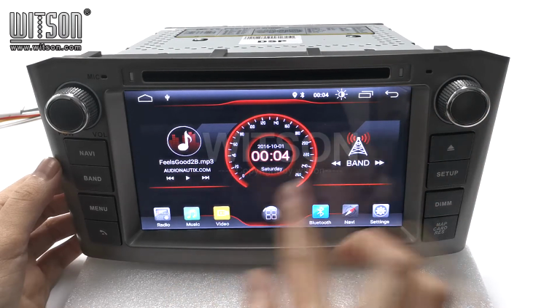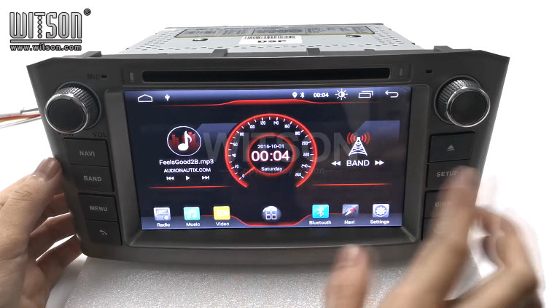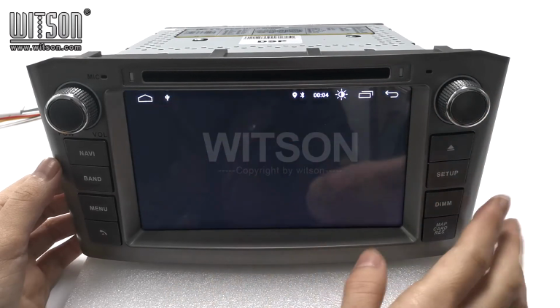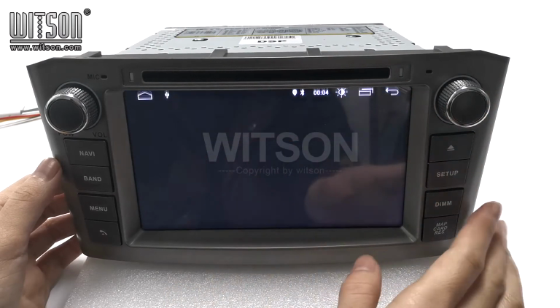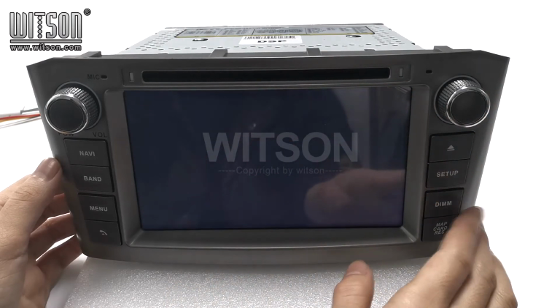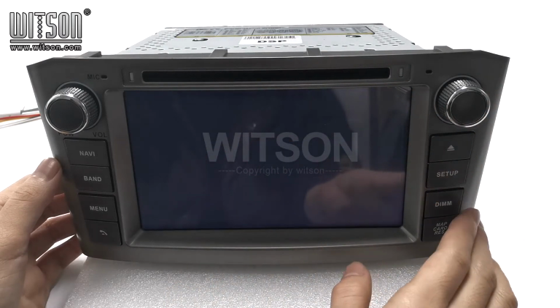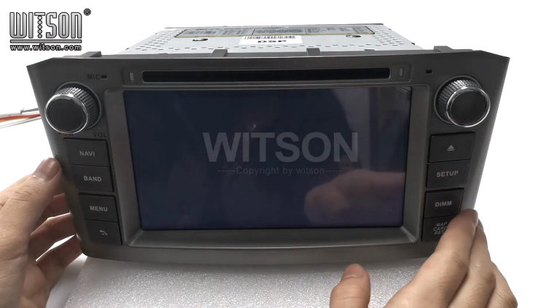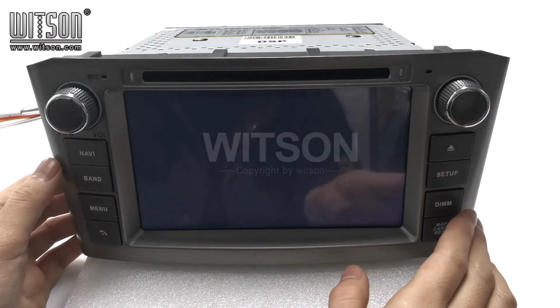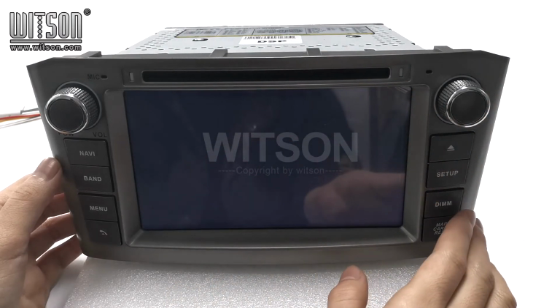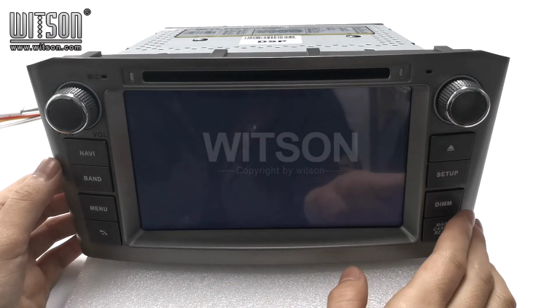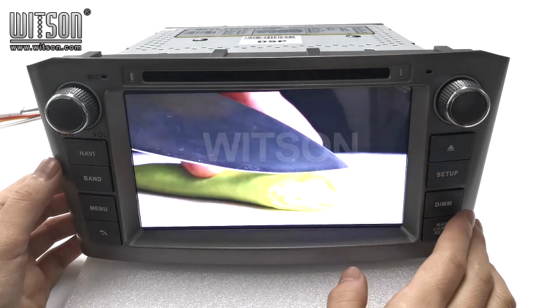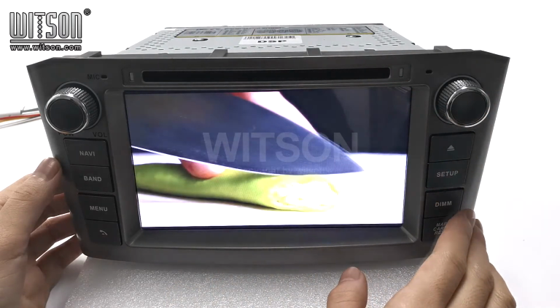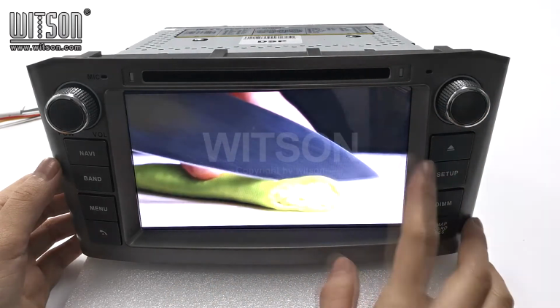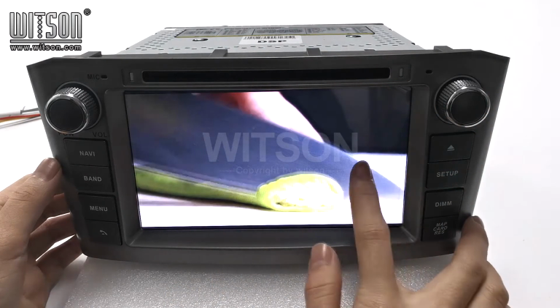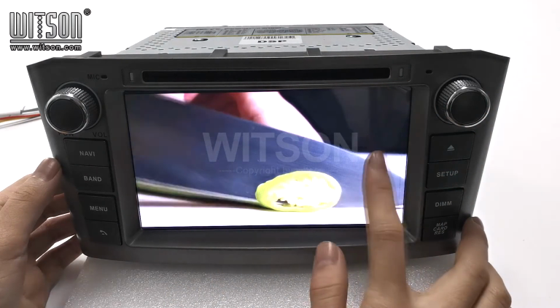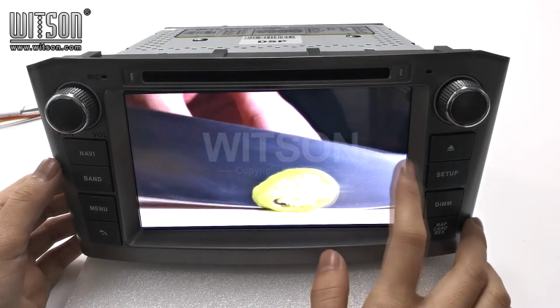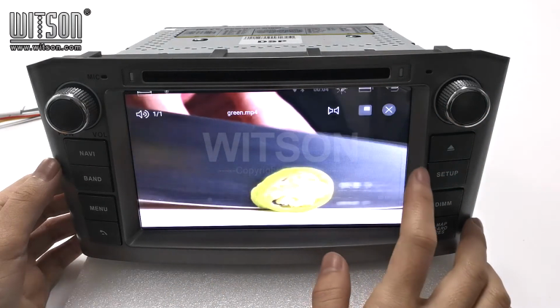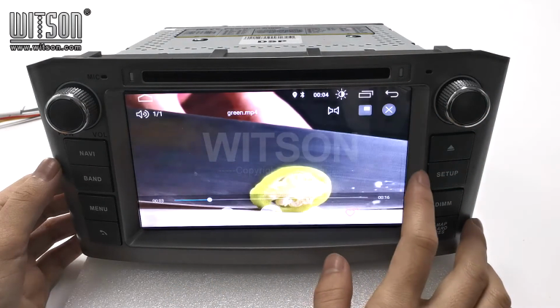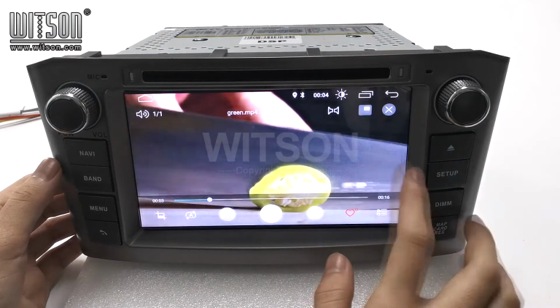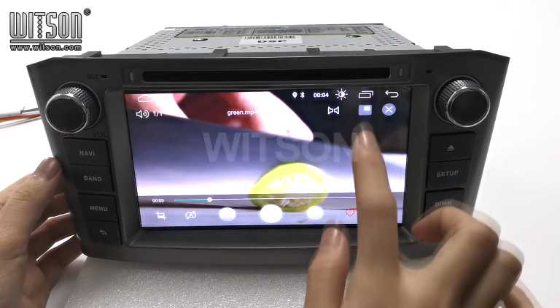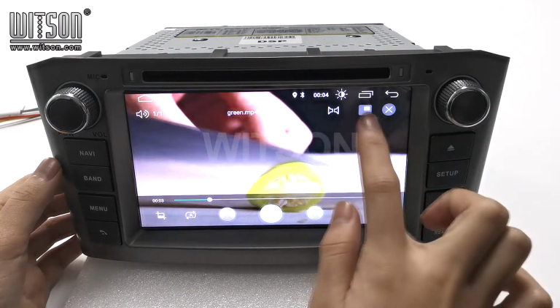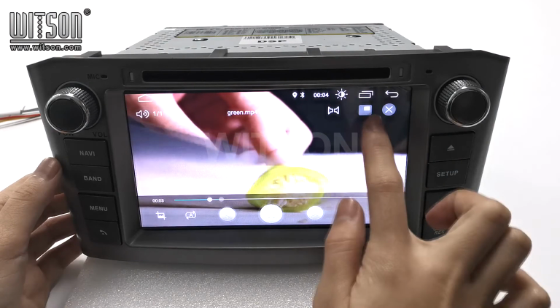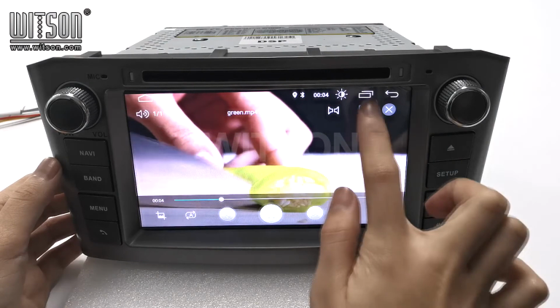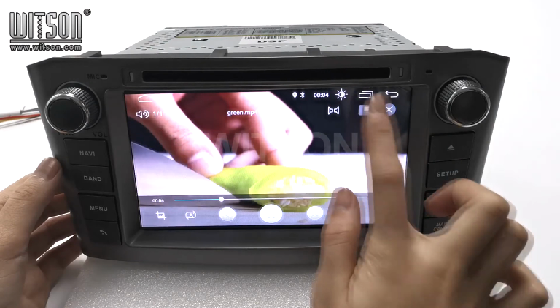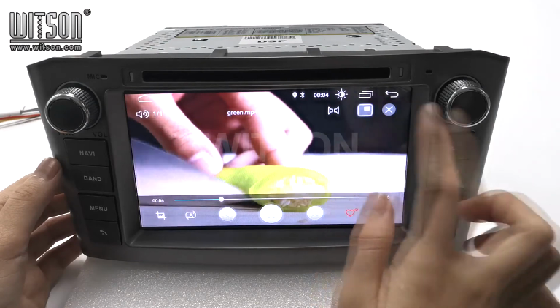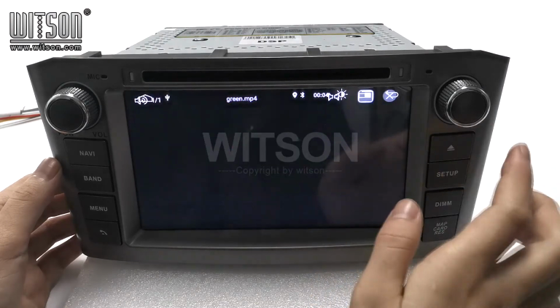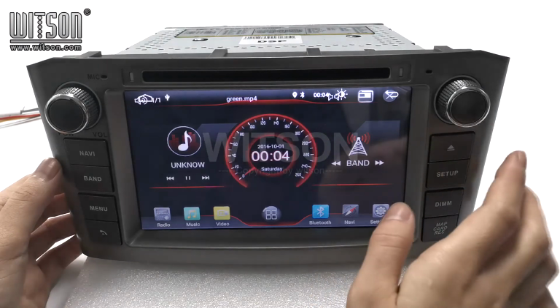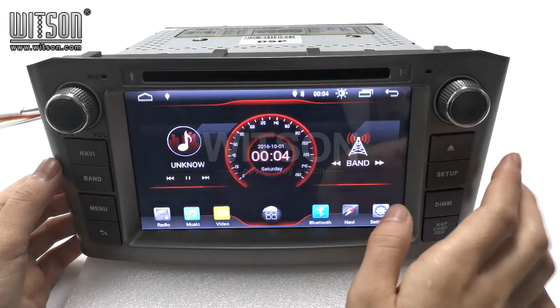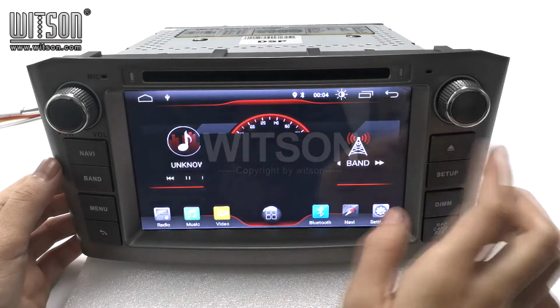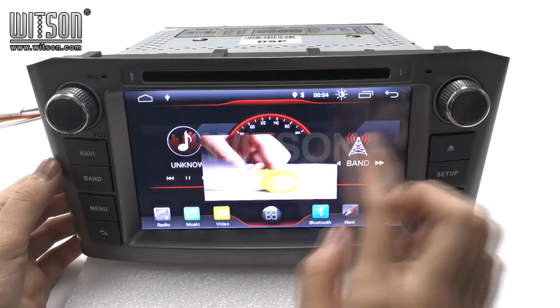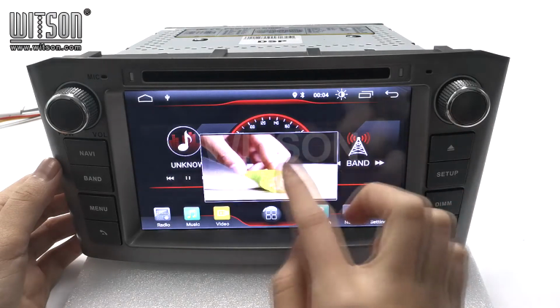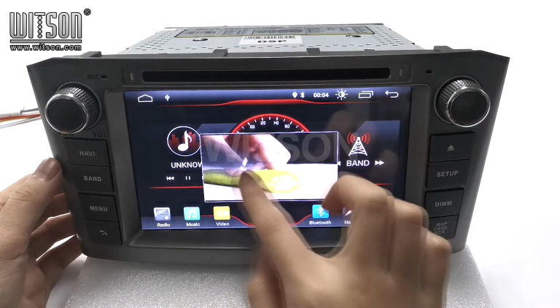Video. Here is the picture-in-picture function.